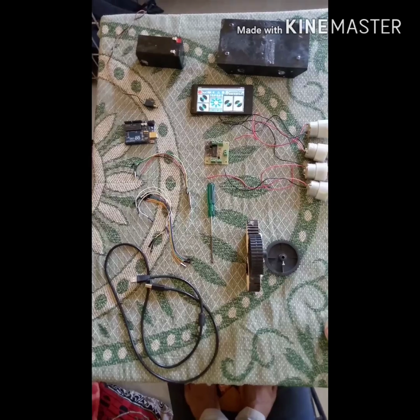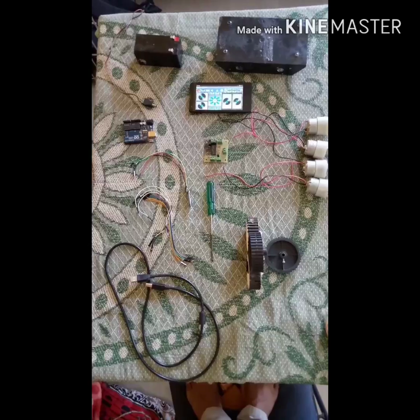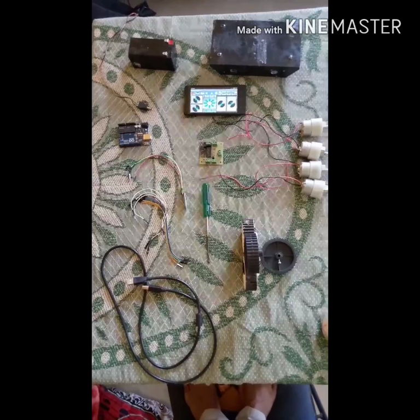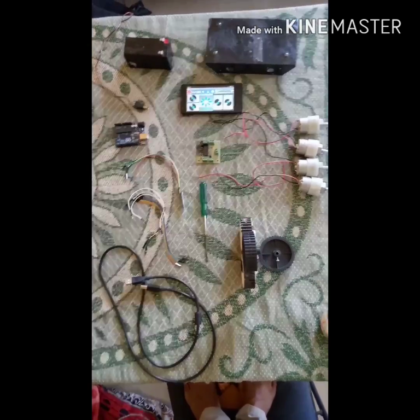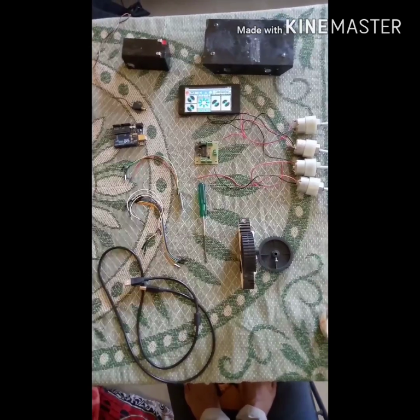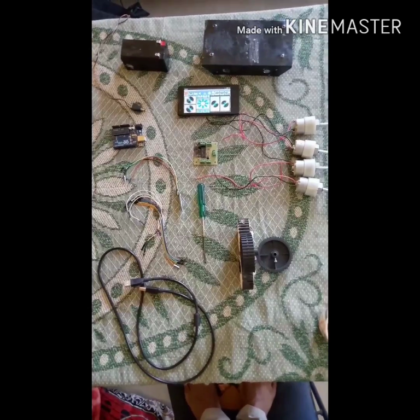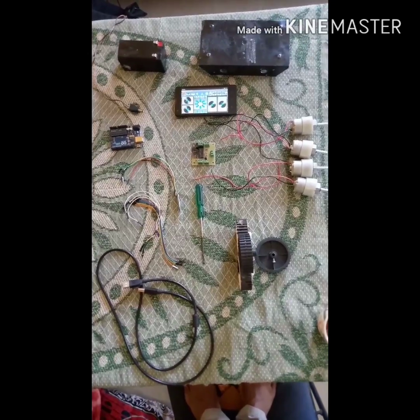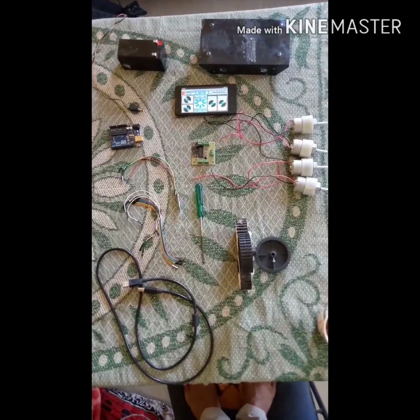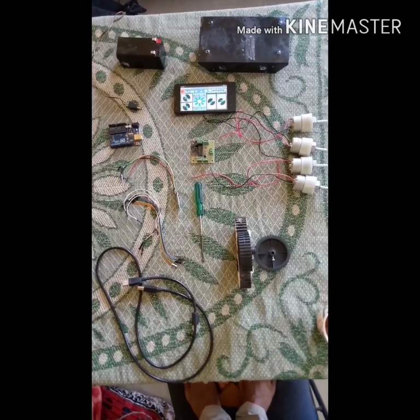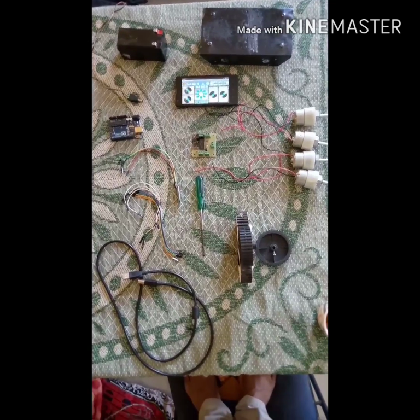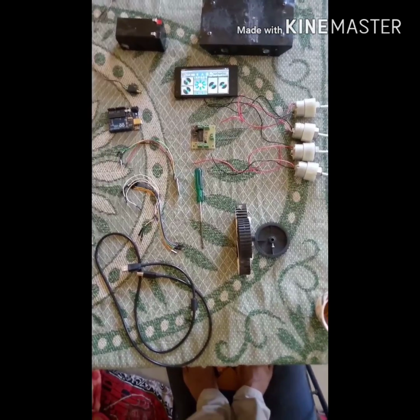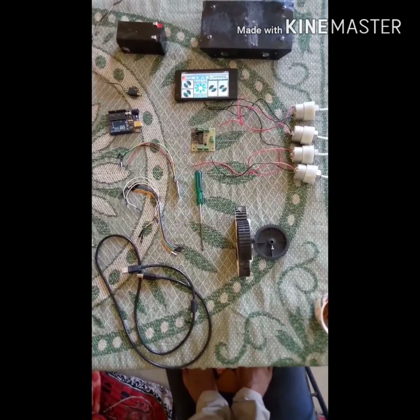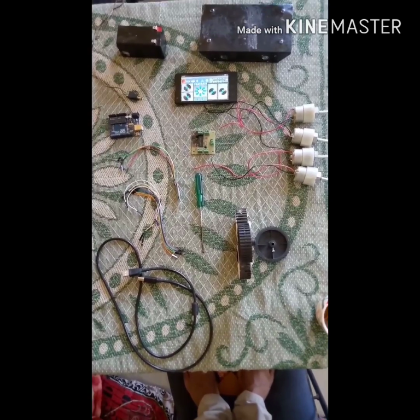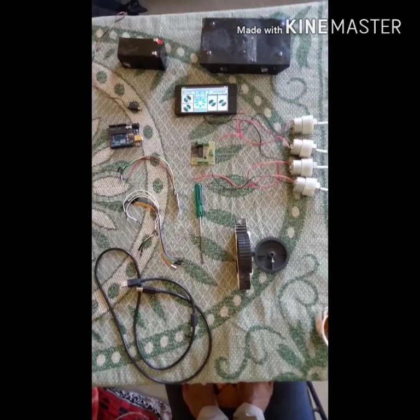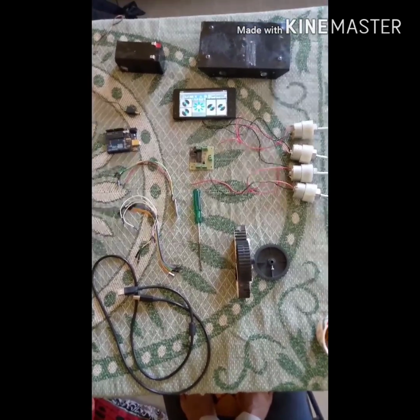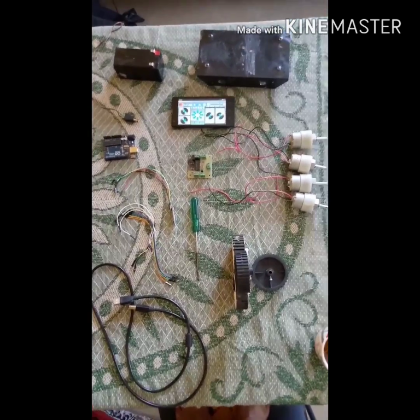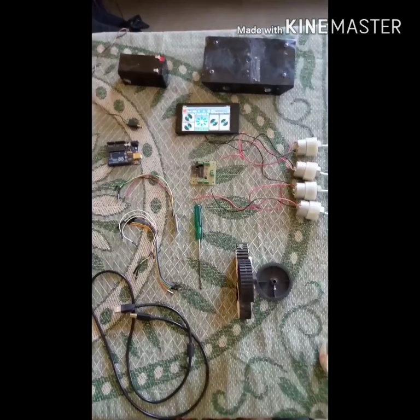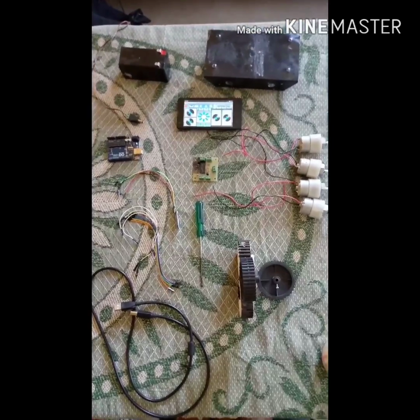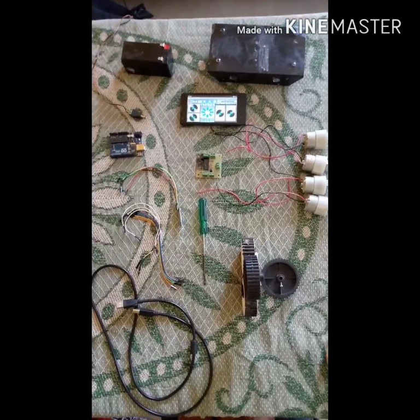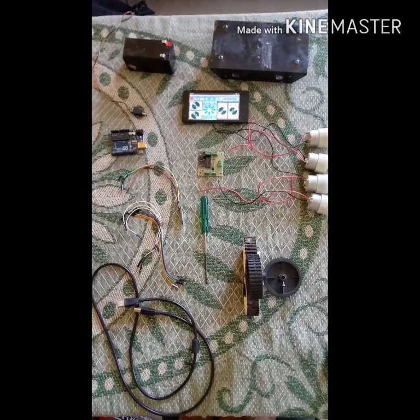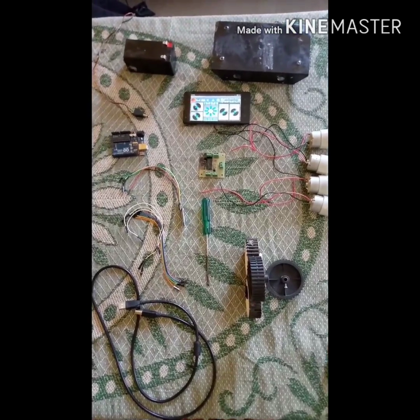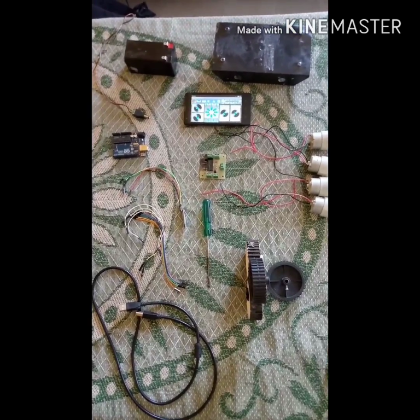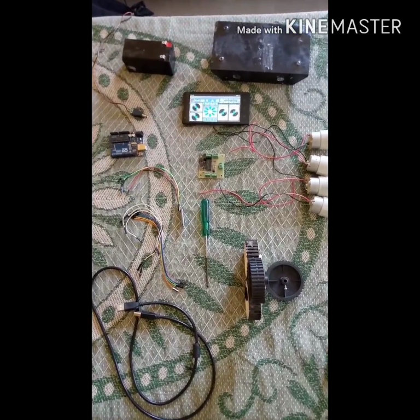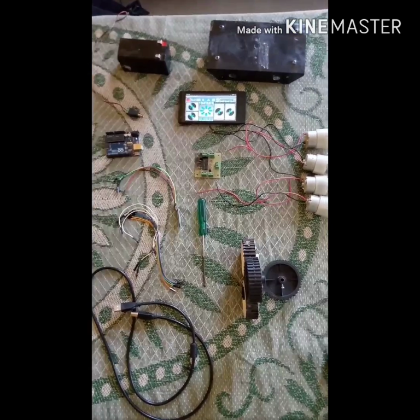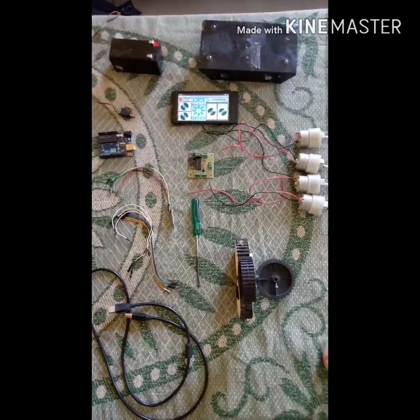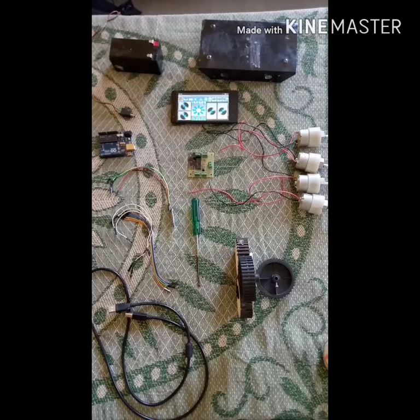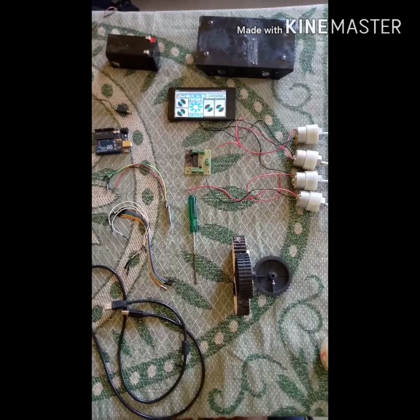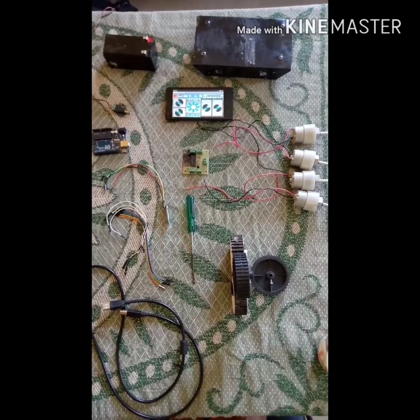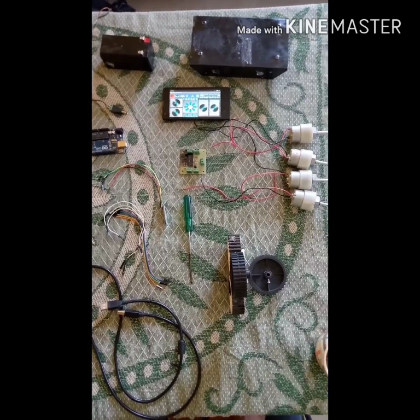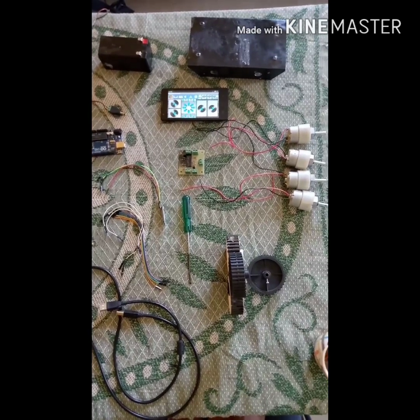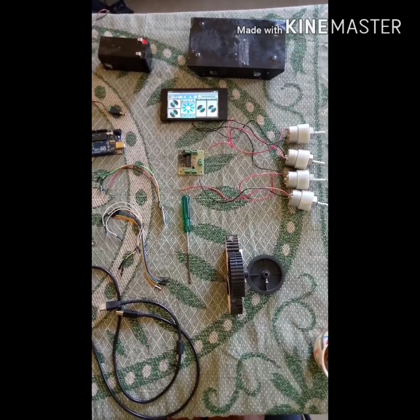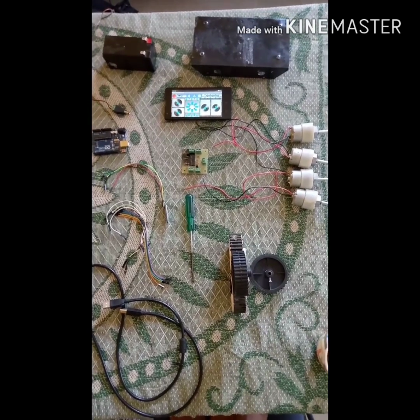So guys, as you can see, these are all the components required to make a Bluetooth controlled RoboGar. I will explain them one by one.